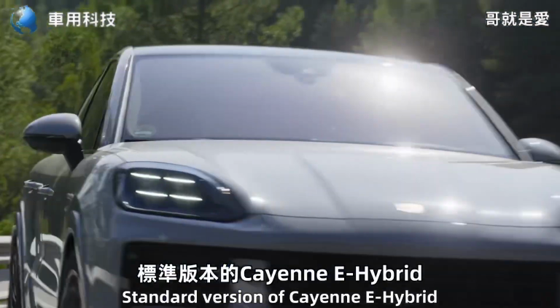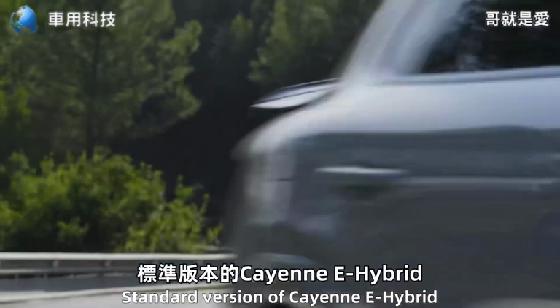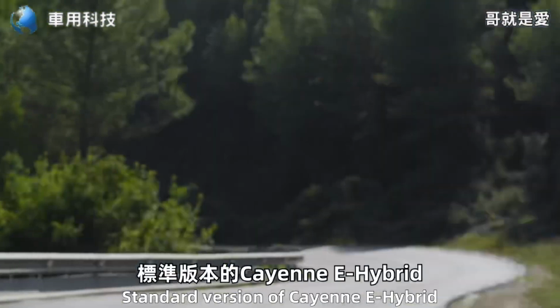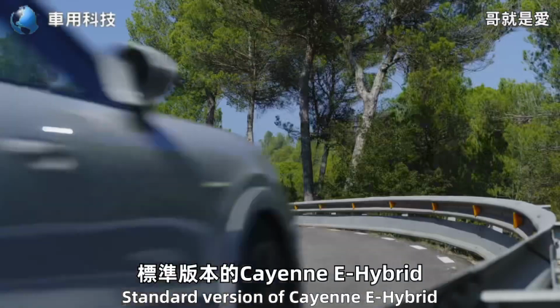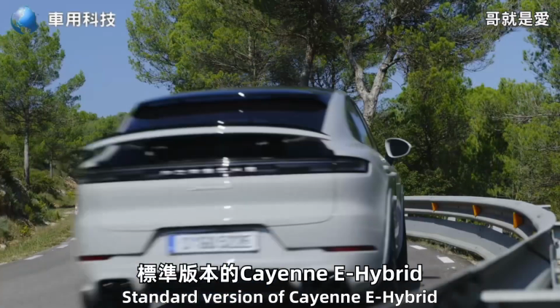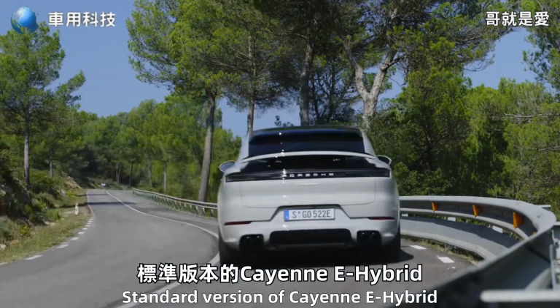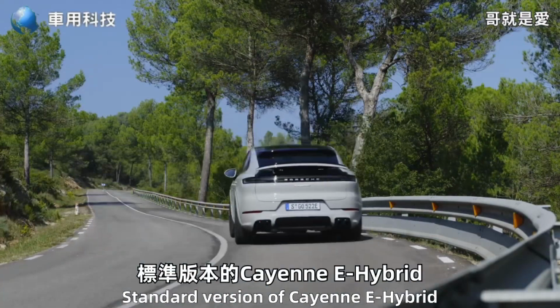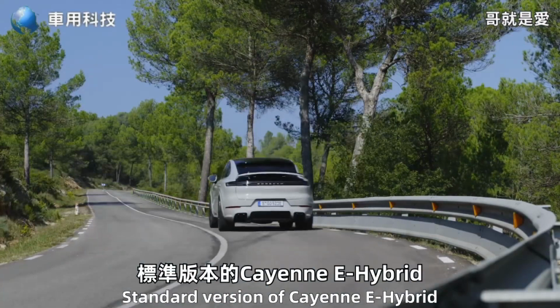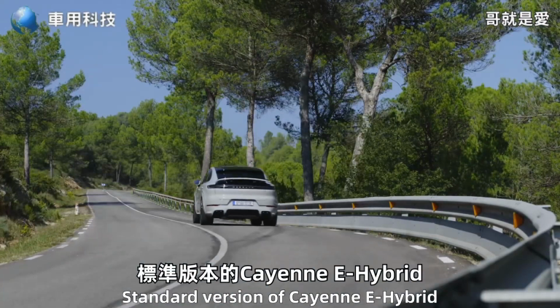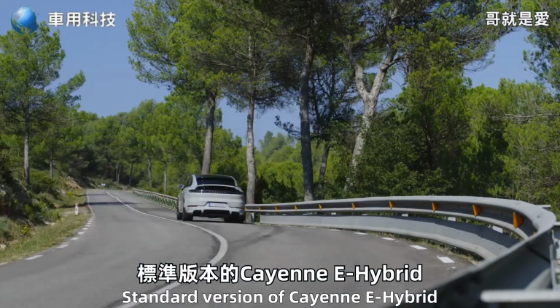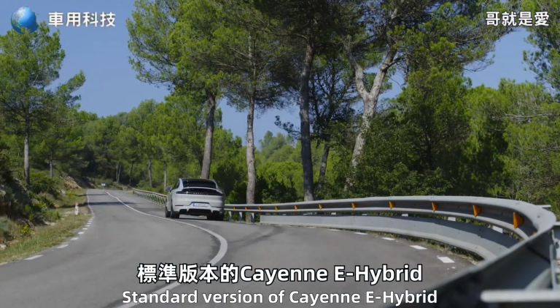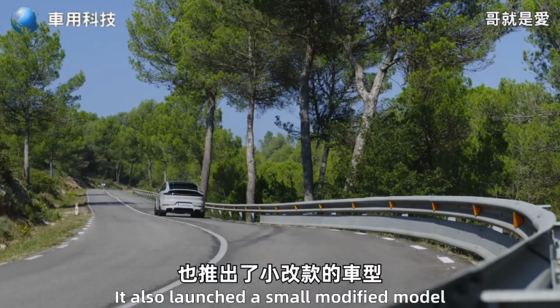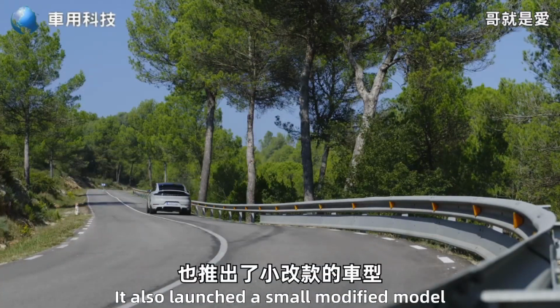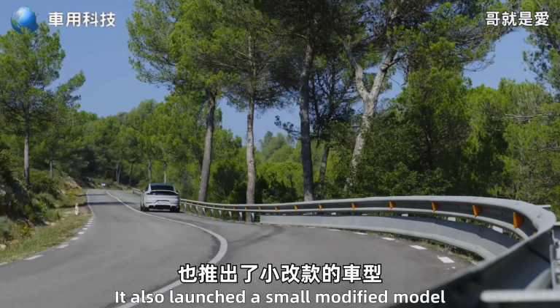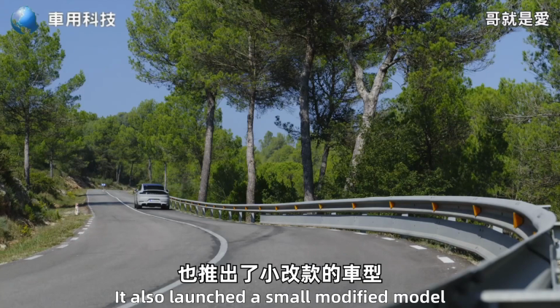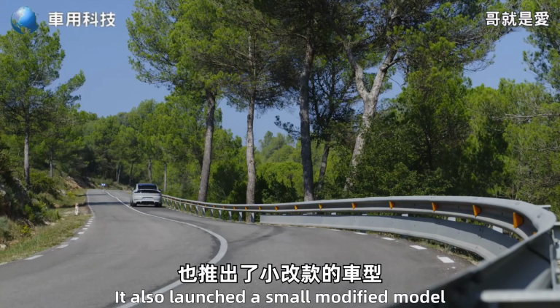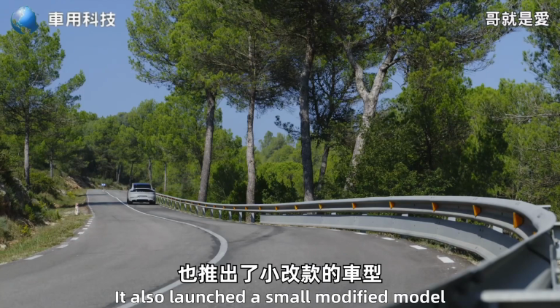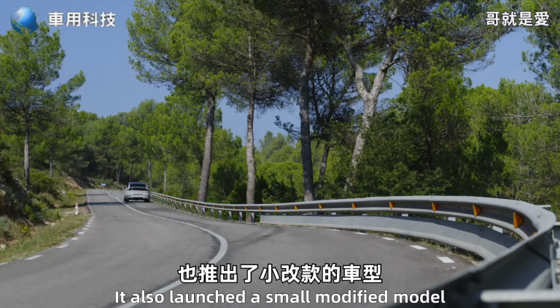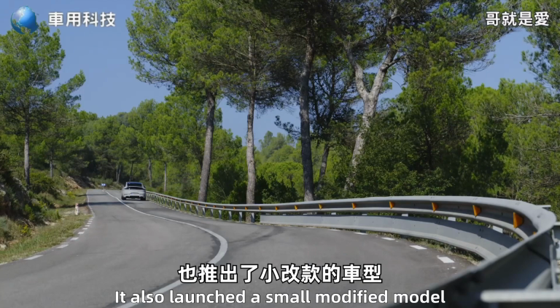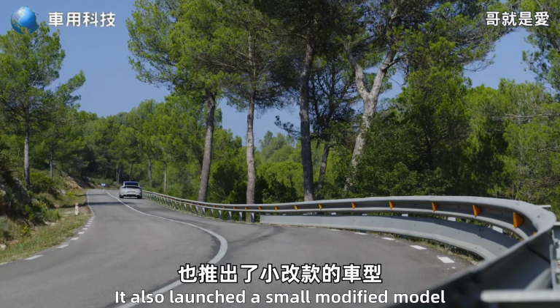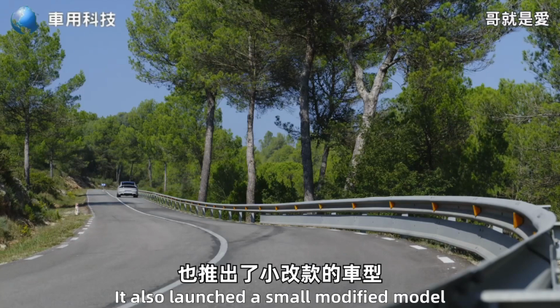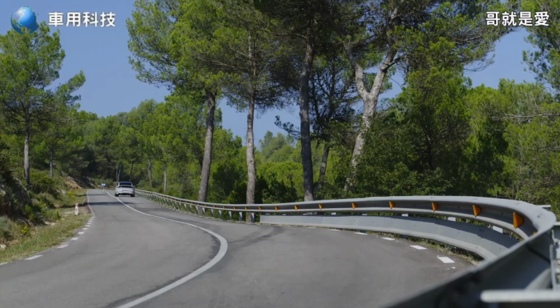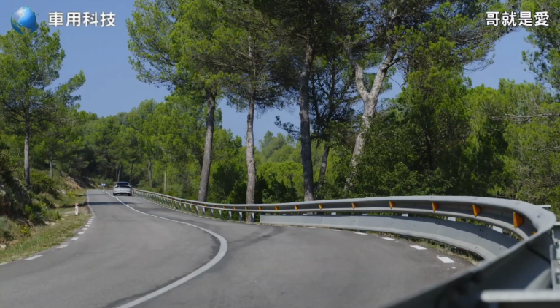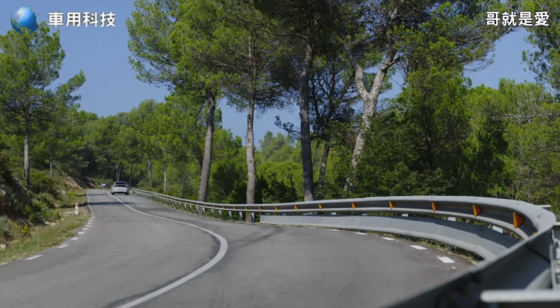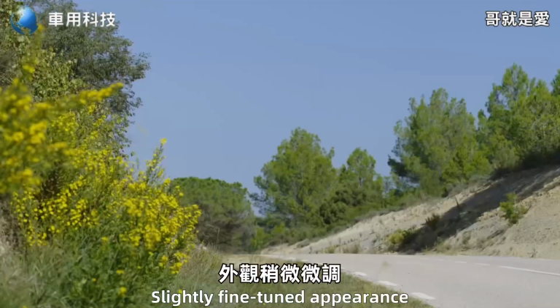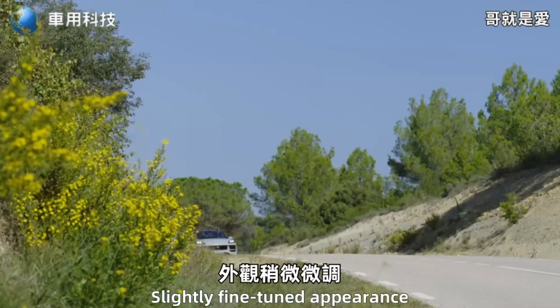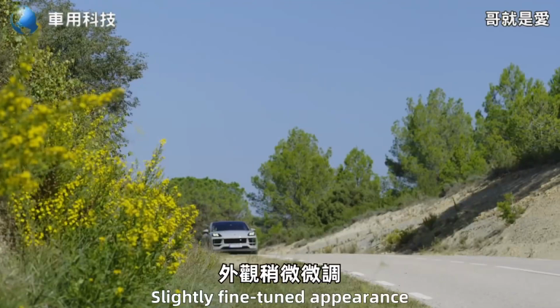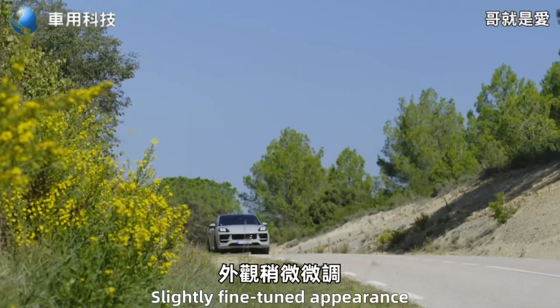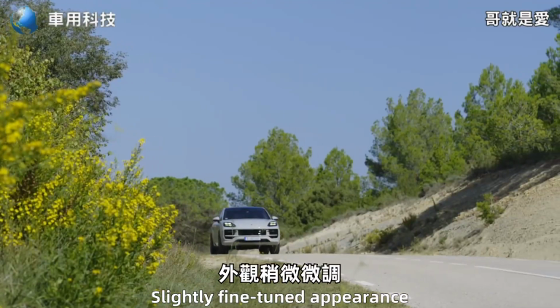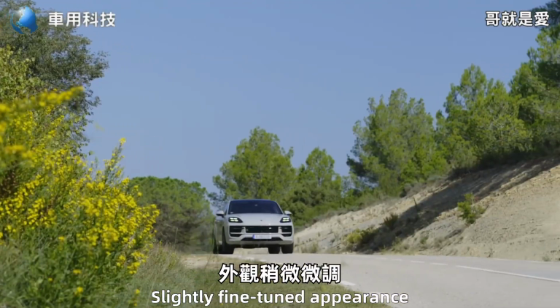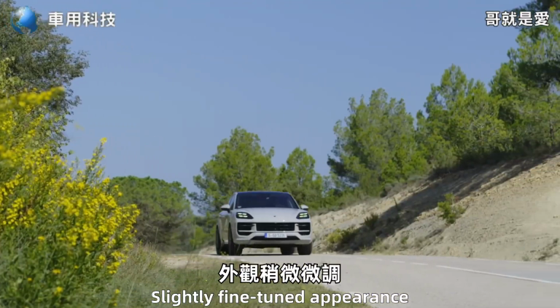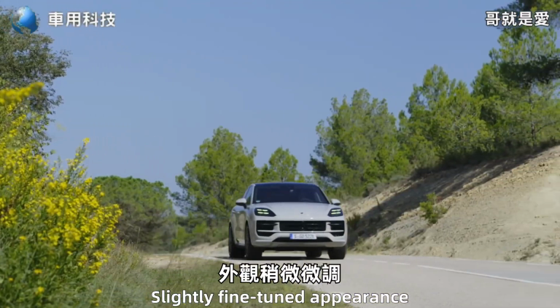在純電續航里程上面可以達到43公里，比標準版本多出了3公里。標準版本的凱燕E Hybrid也推出了小改款車型，外觀稍微微調。